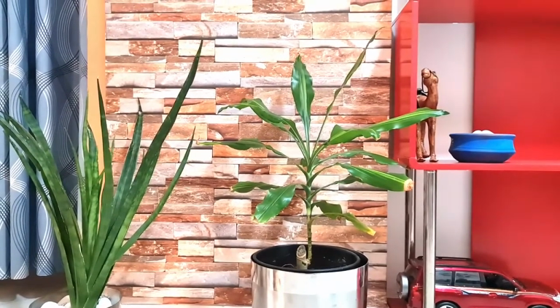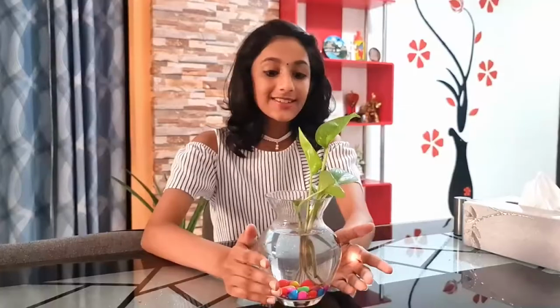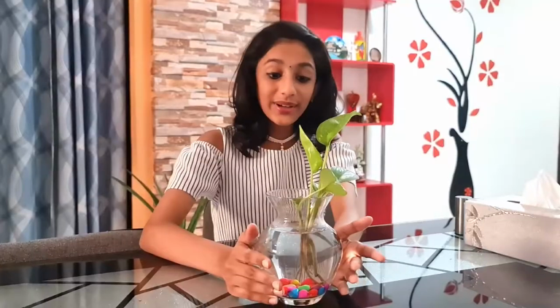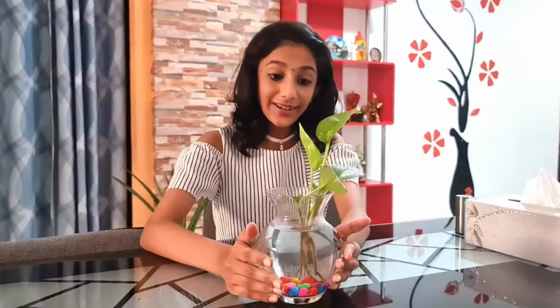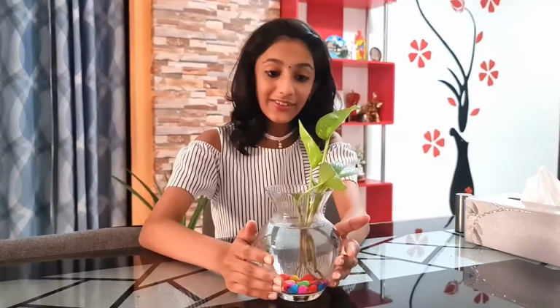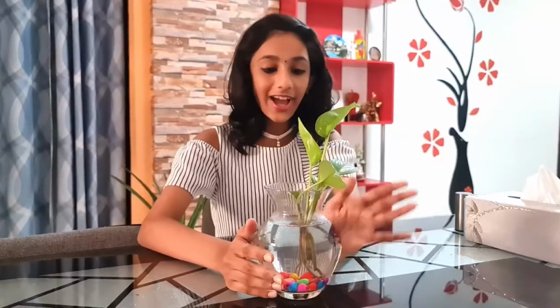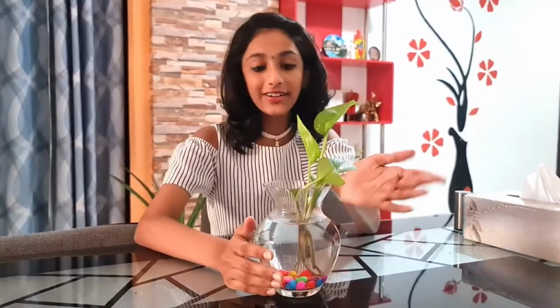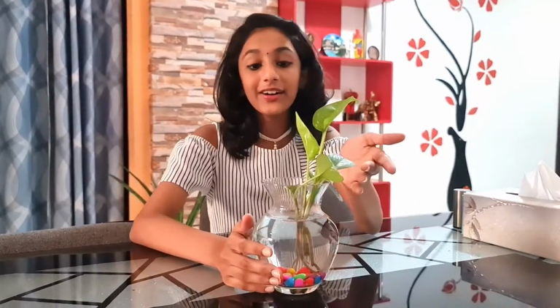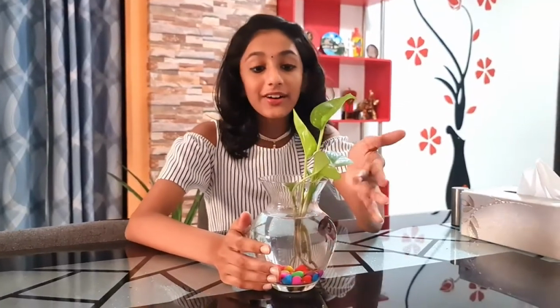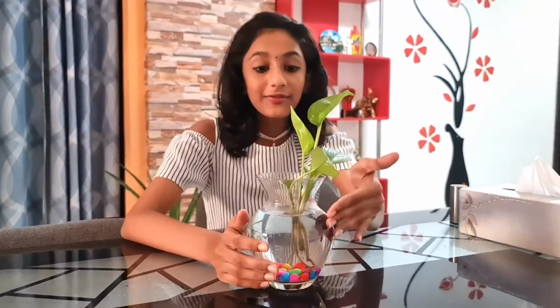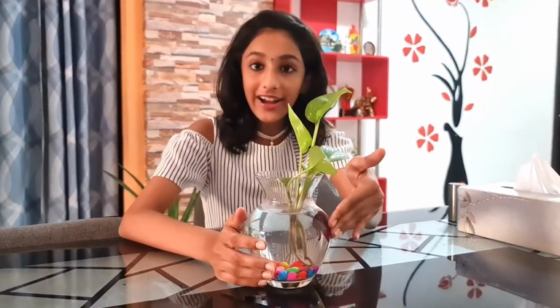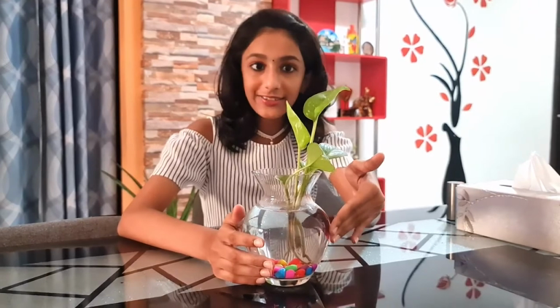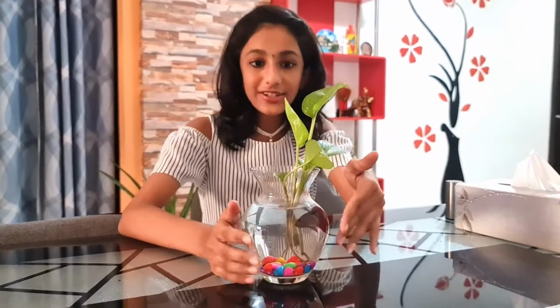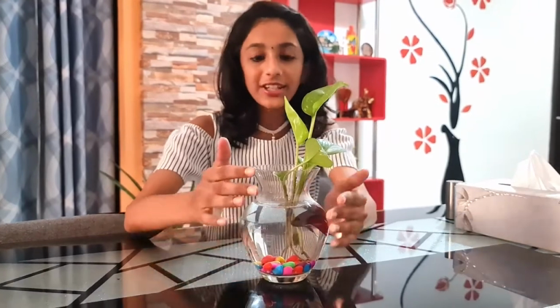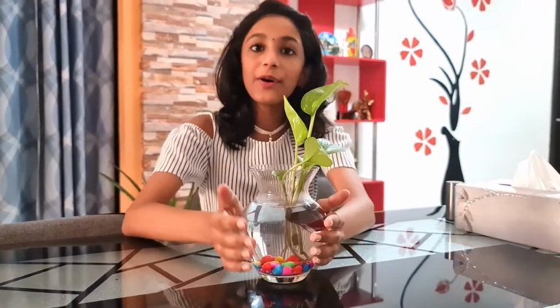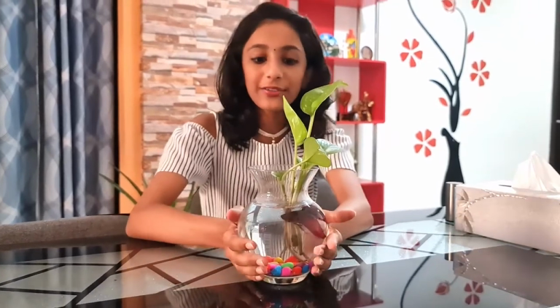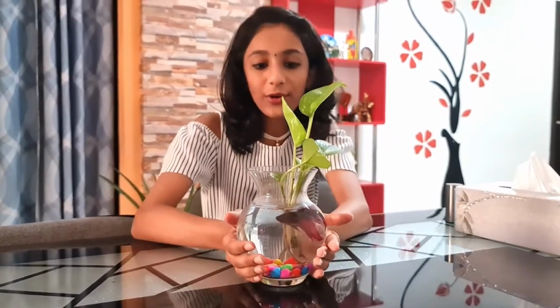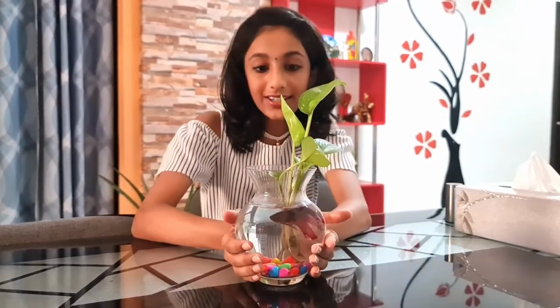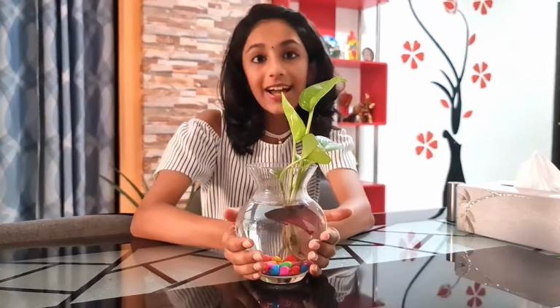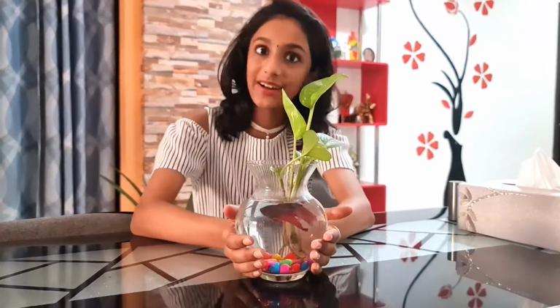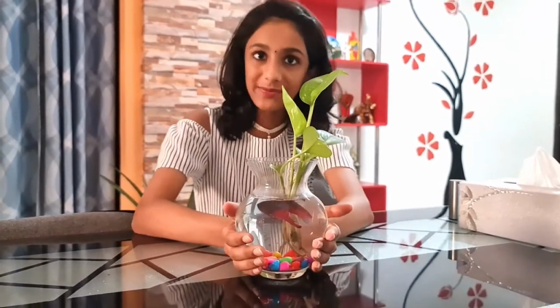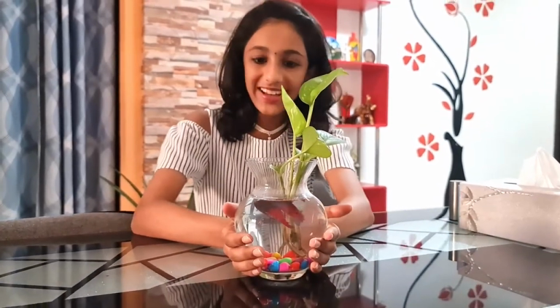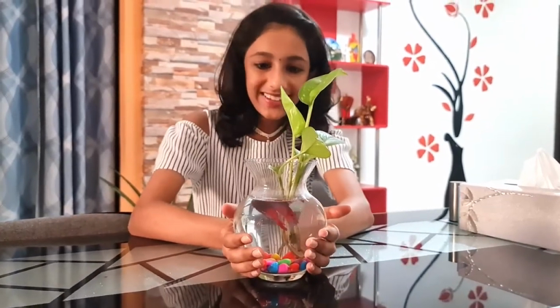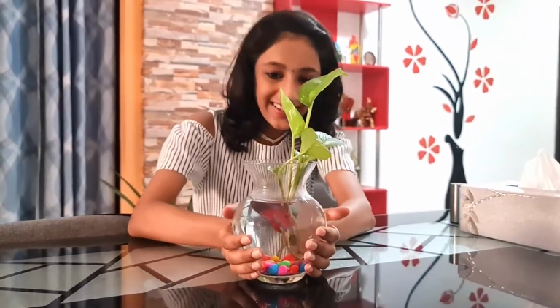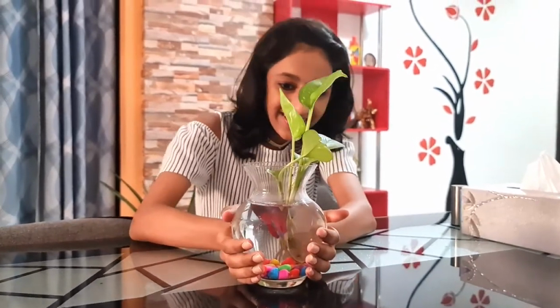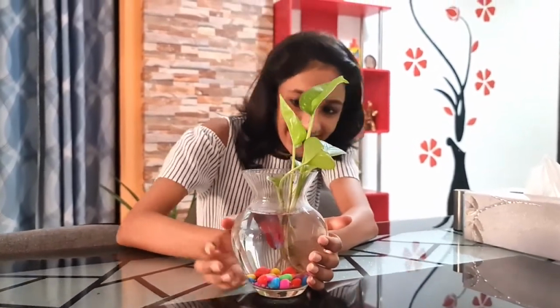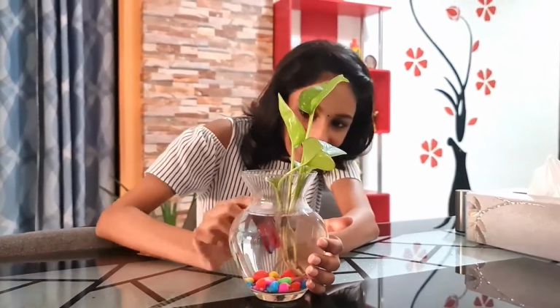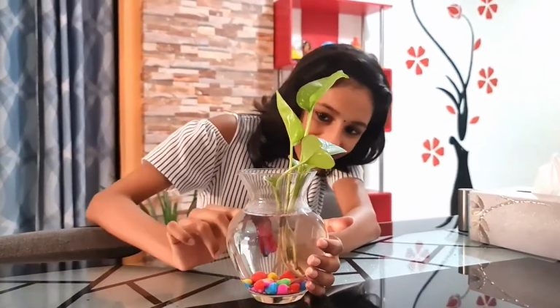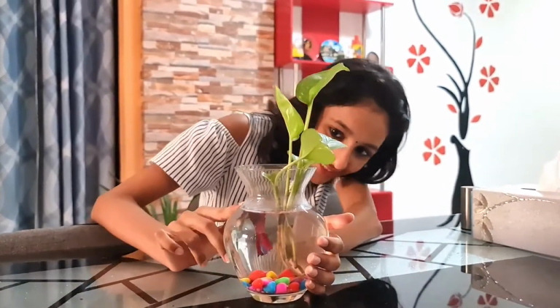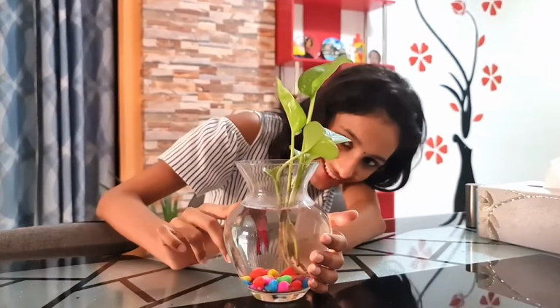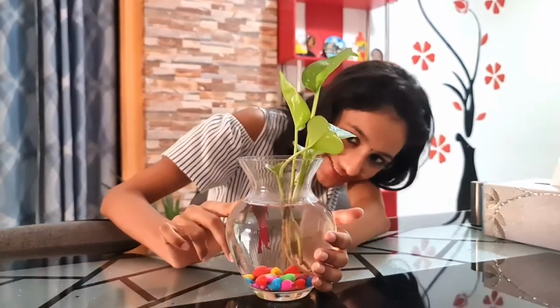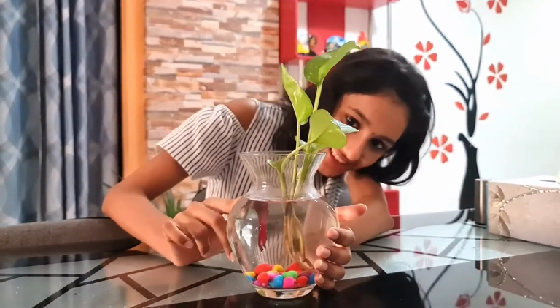Here we have a fighter fish in a pot of water with money plant. See the fighter fish.